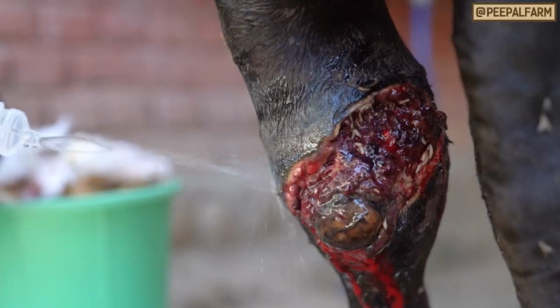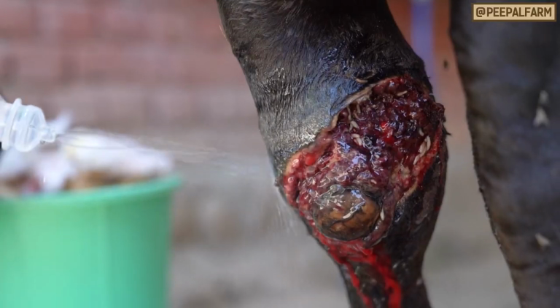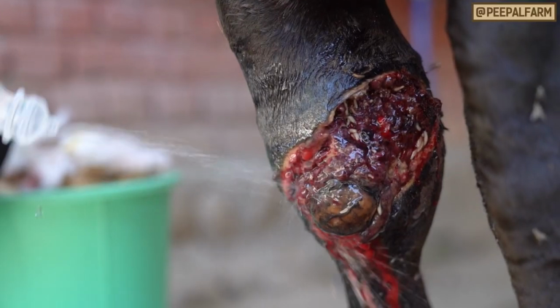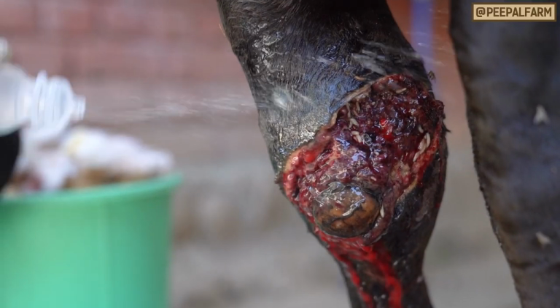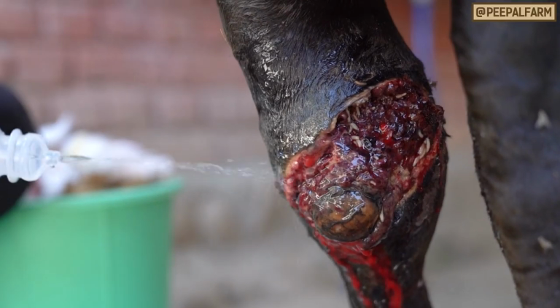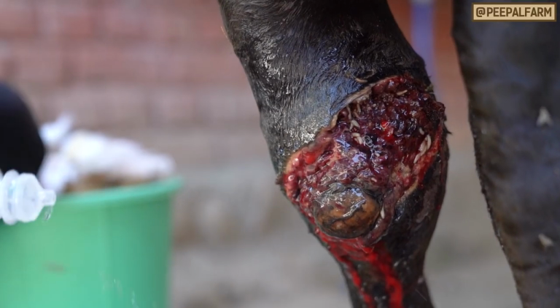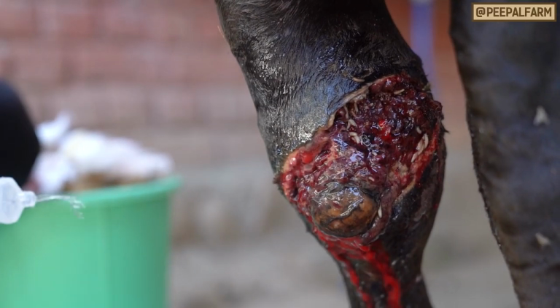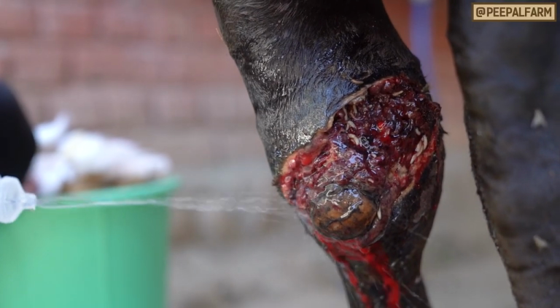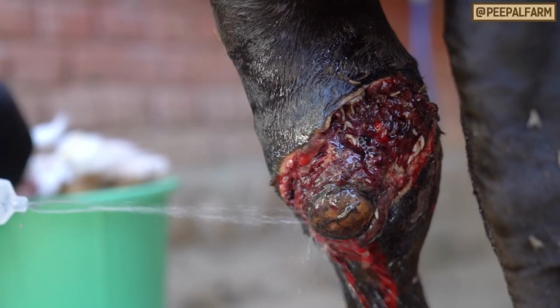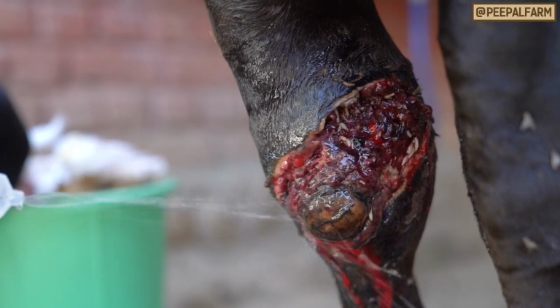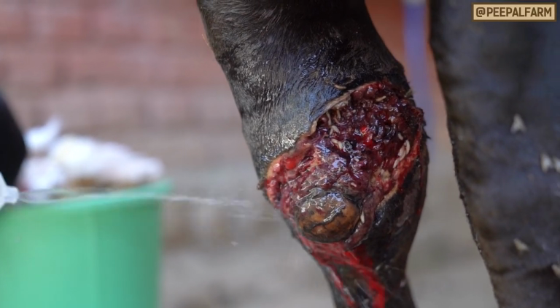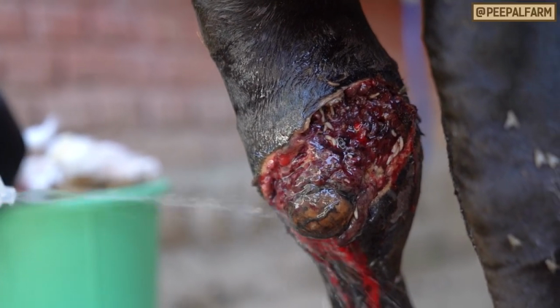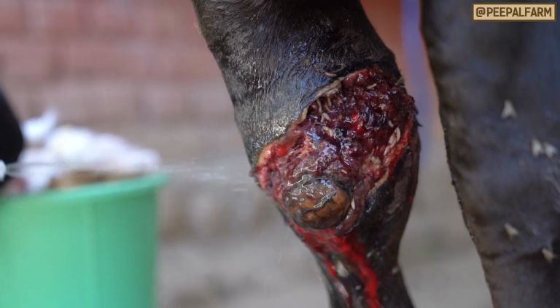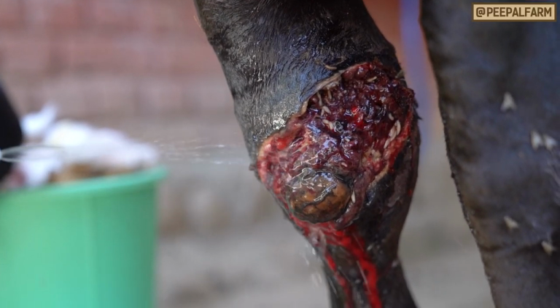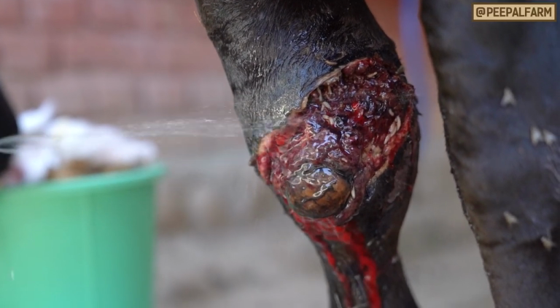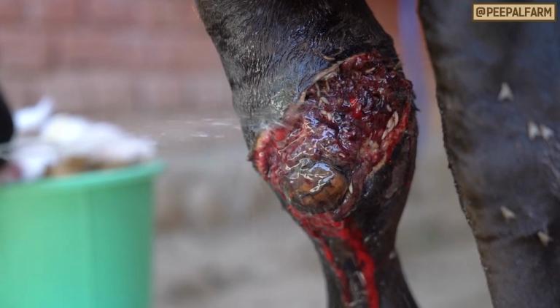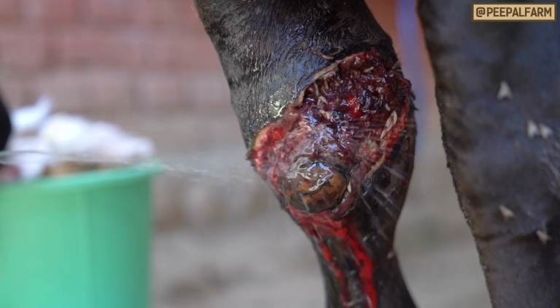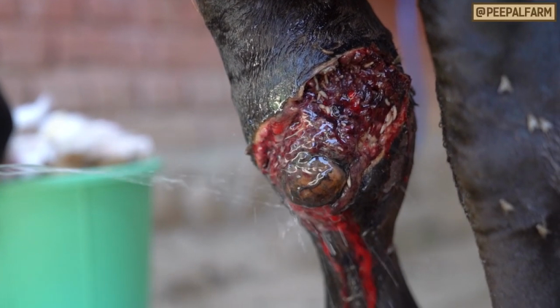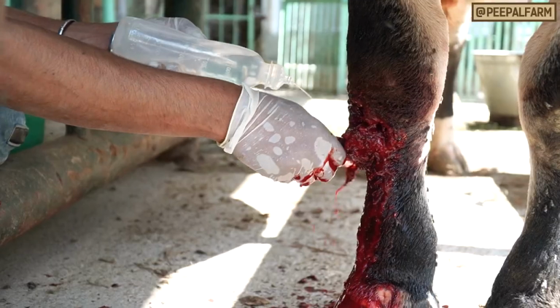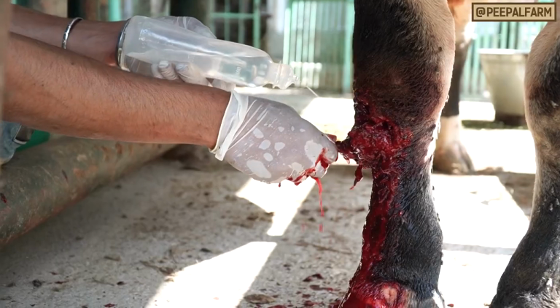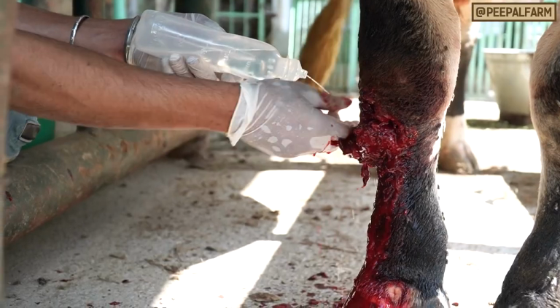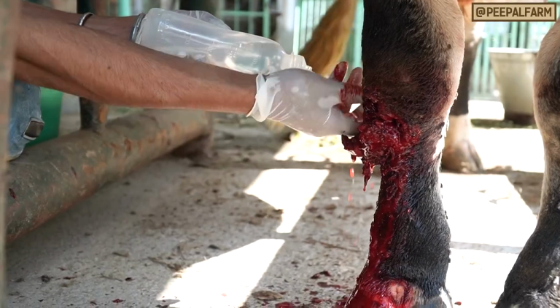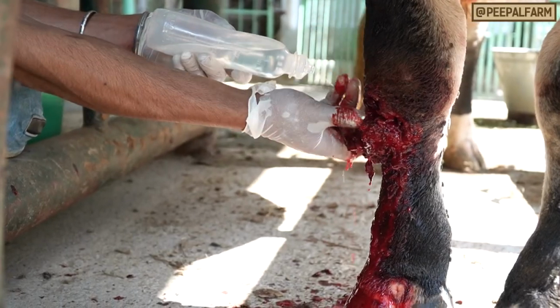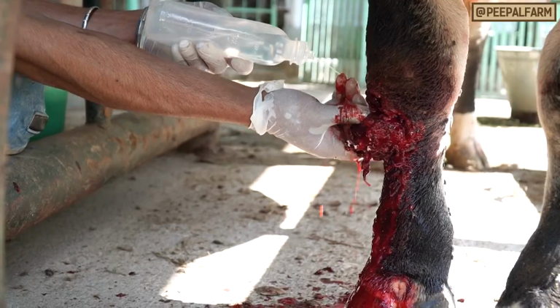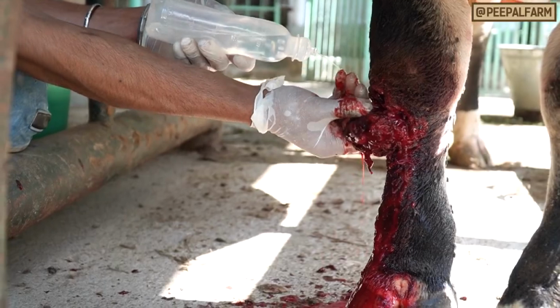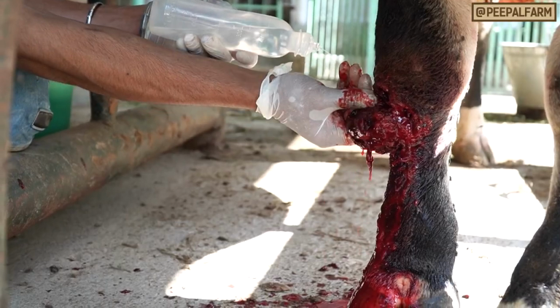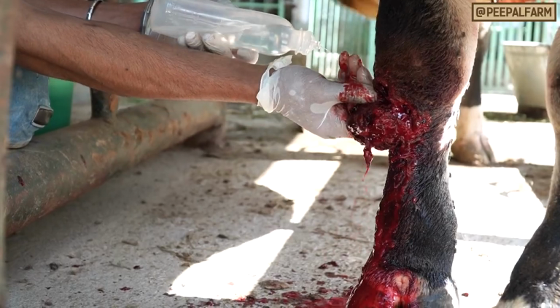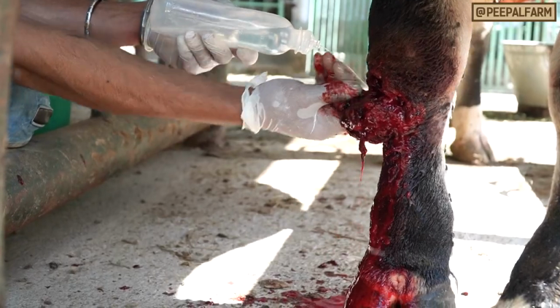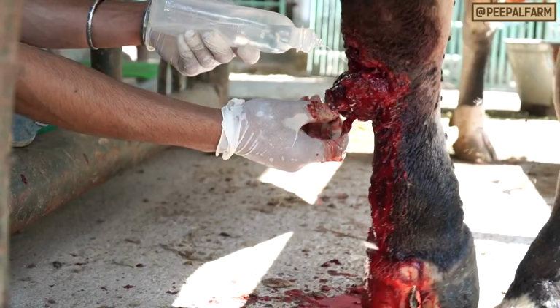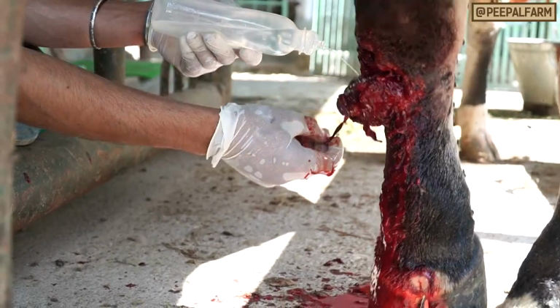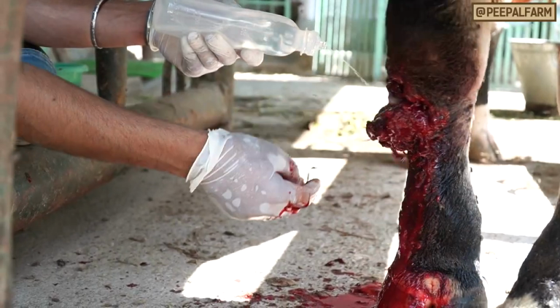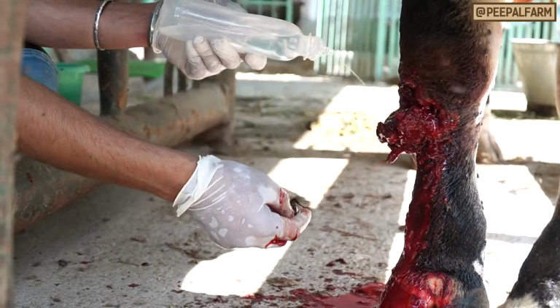After injections, we immediately flush the wound with normal saline to get as much dead tissue and dirt off the wound as possible.